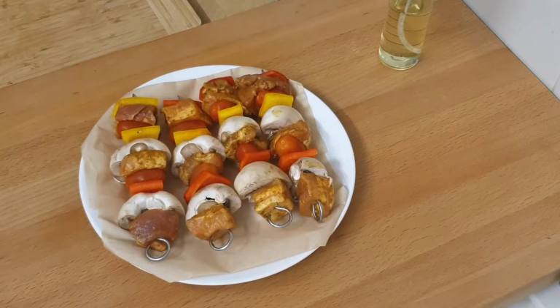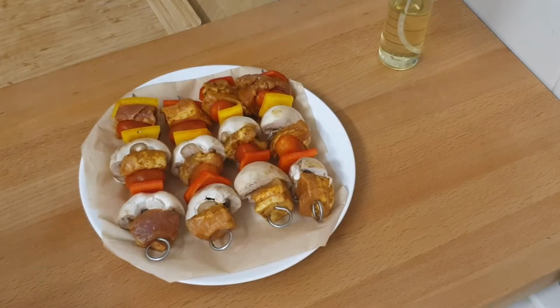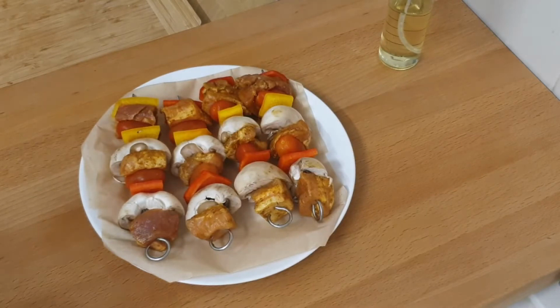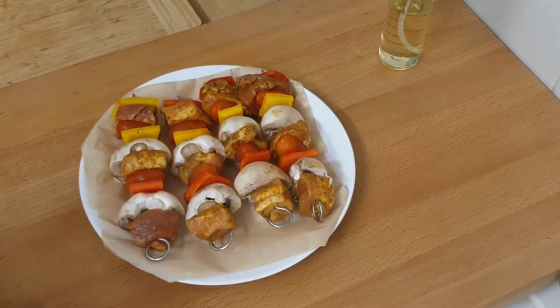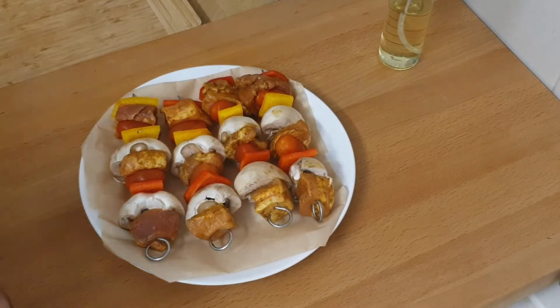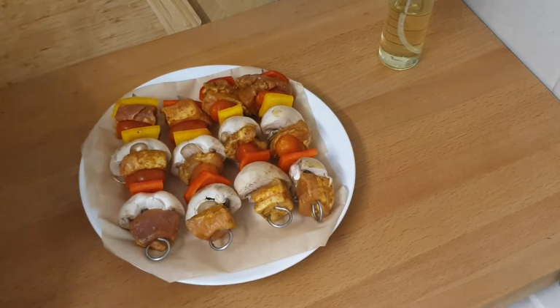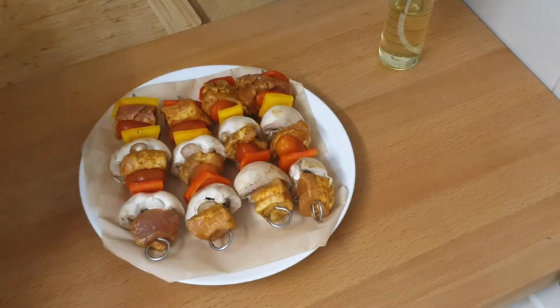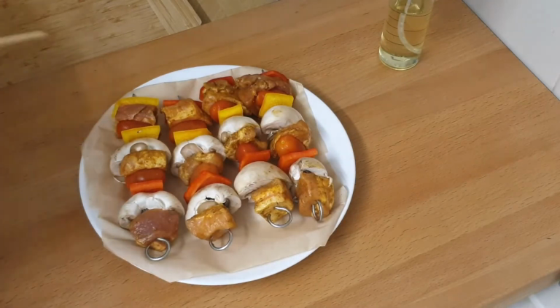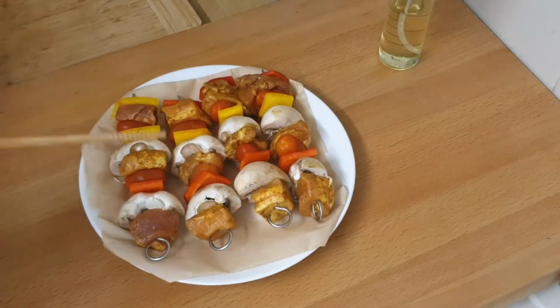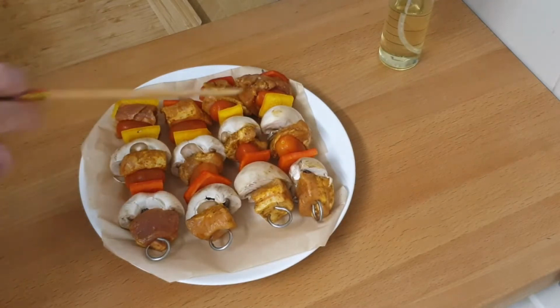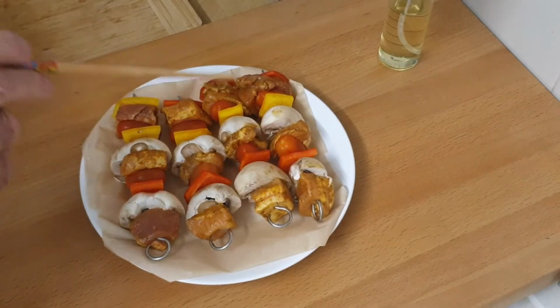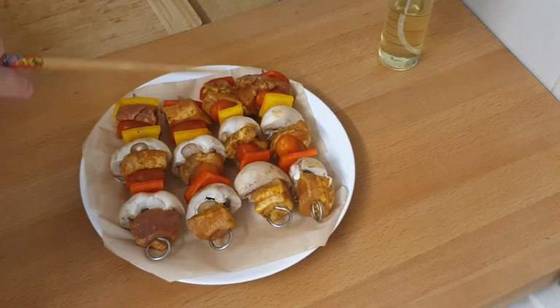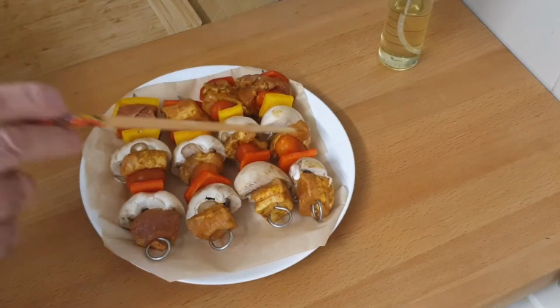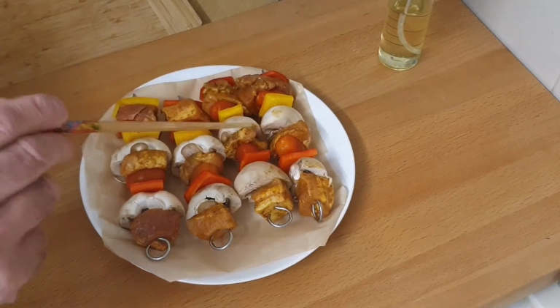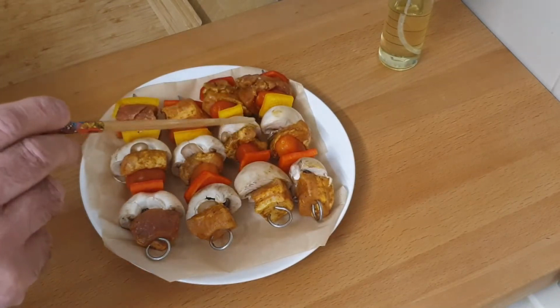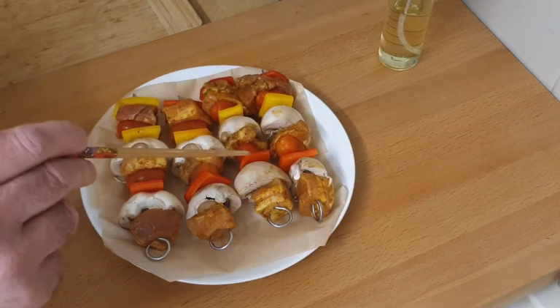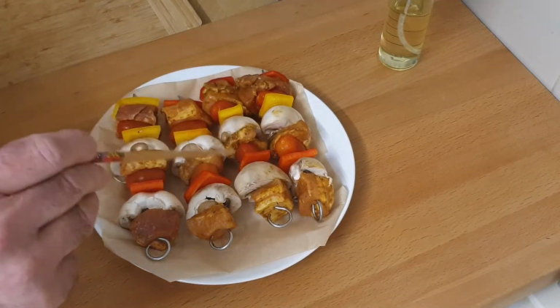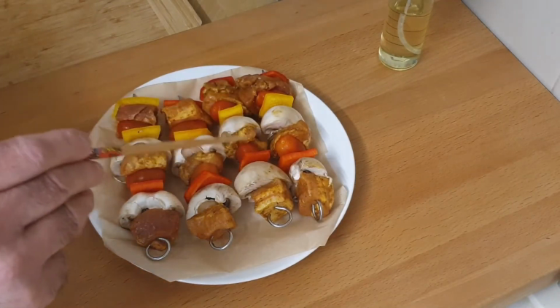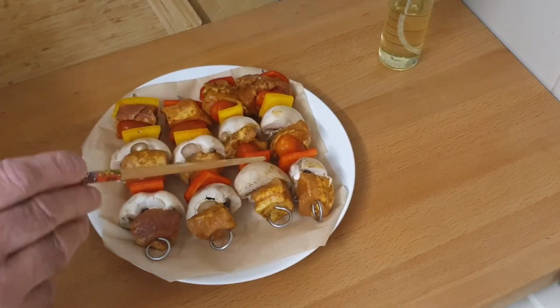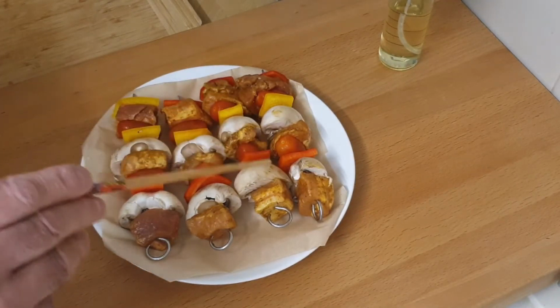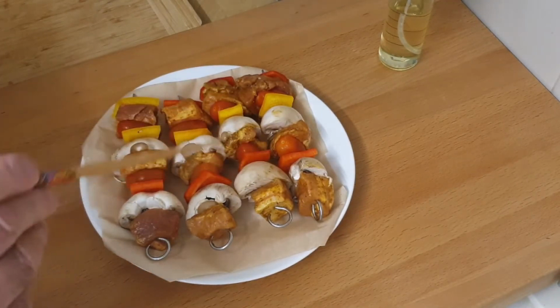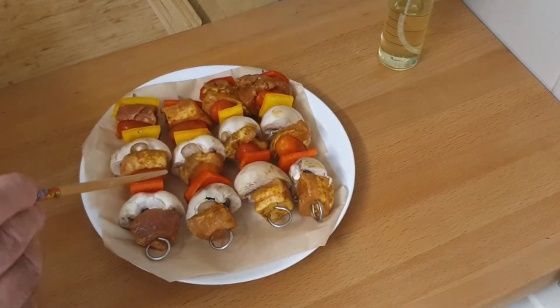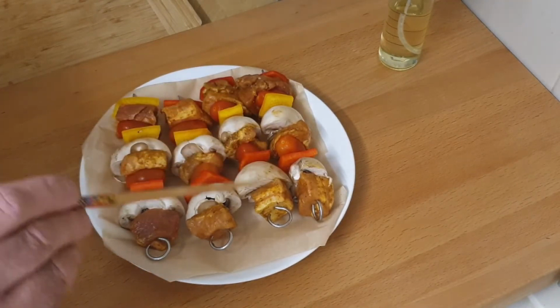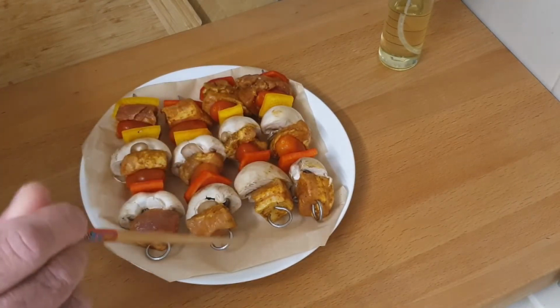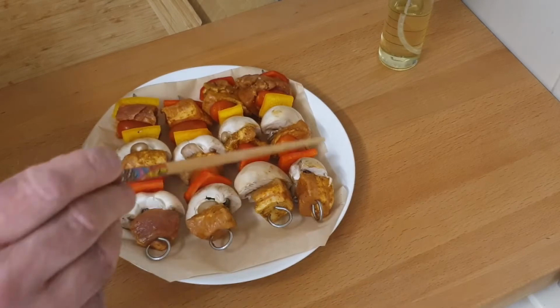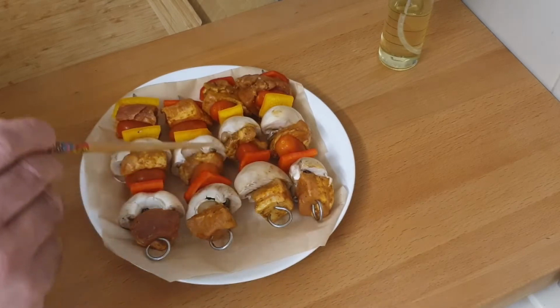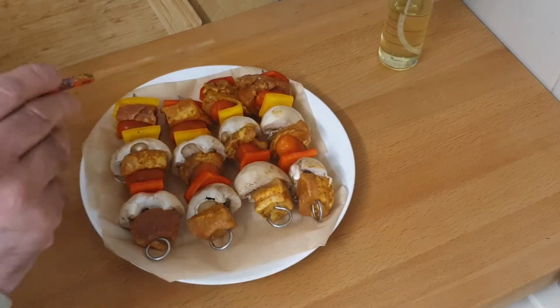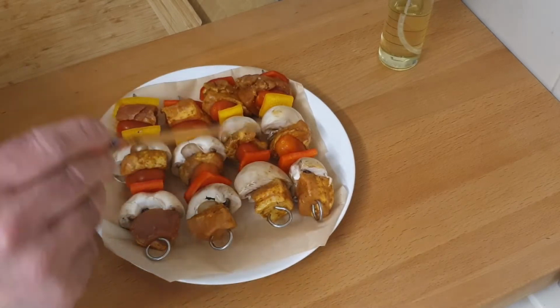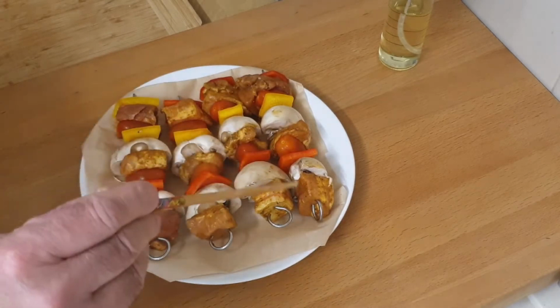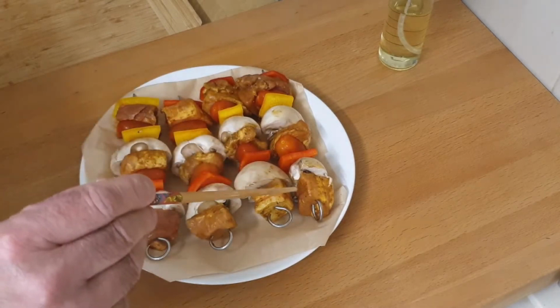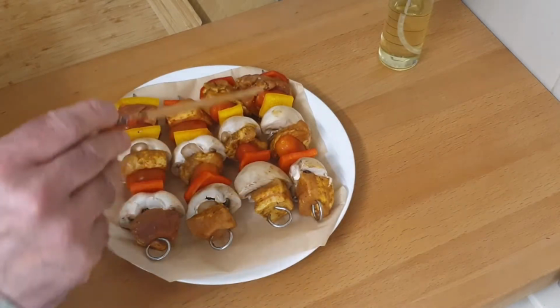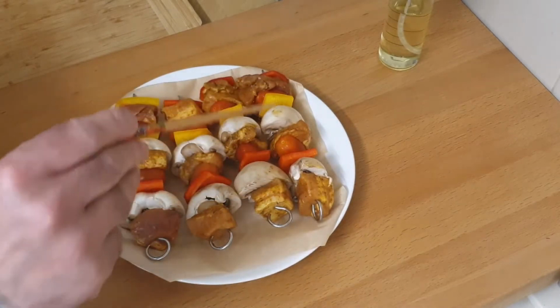This evening I'm going to be making these shish kebabs. I've got four of them.